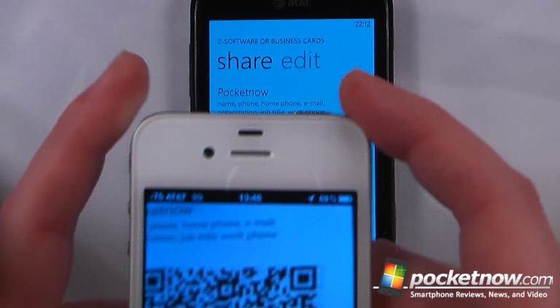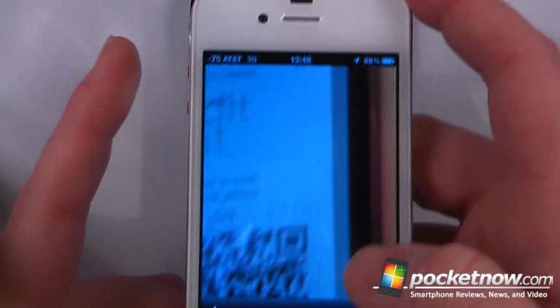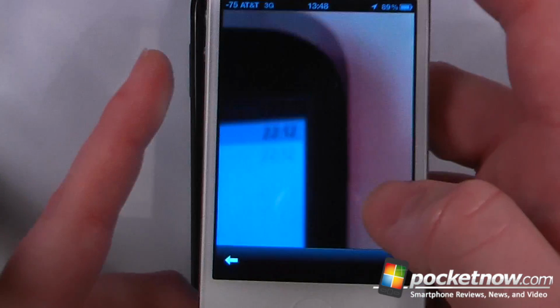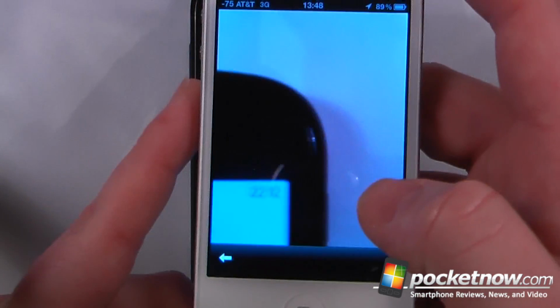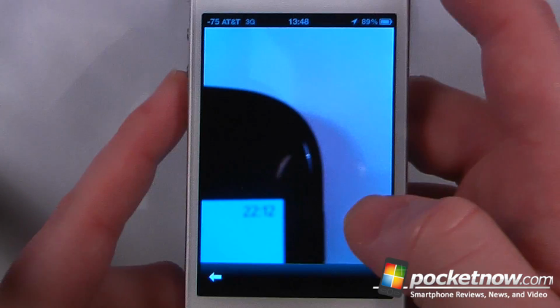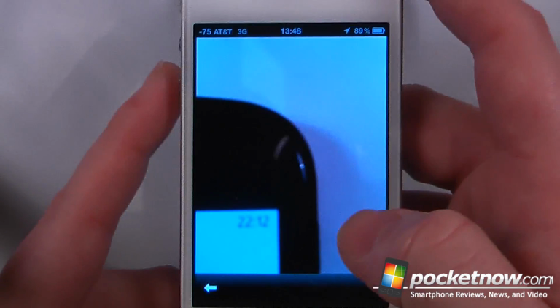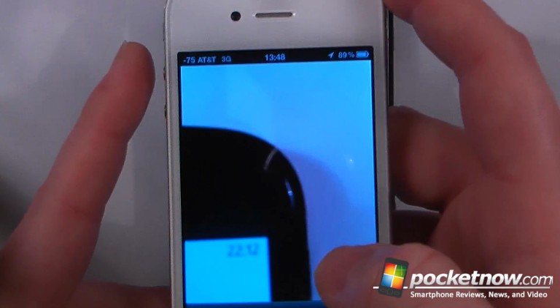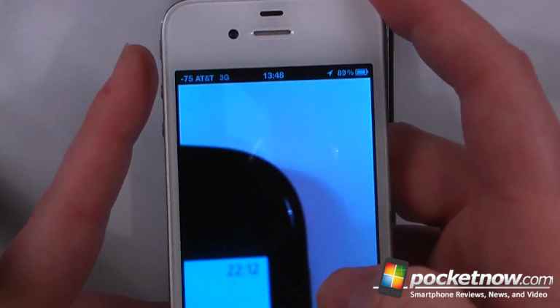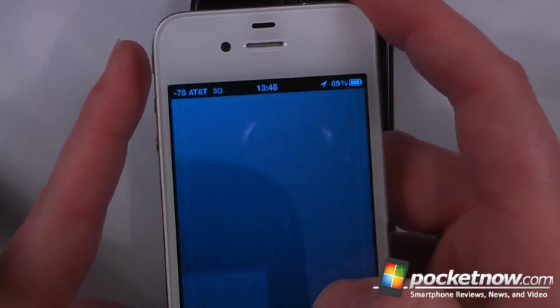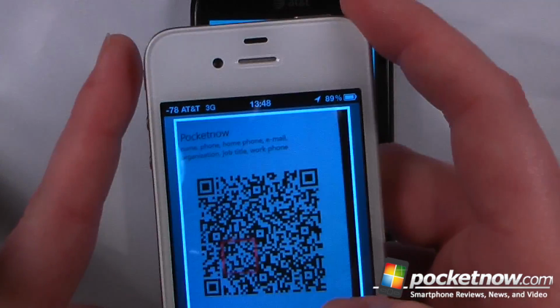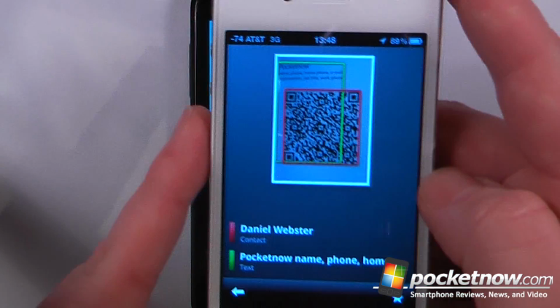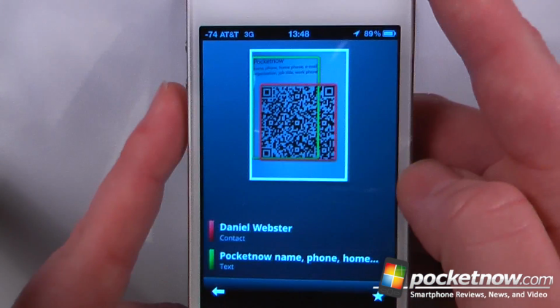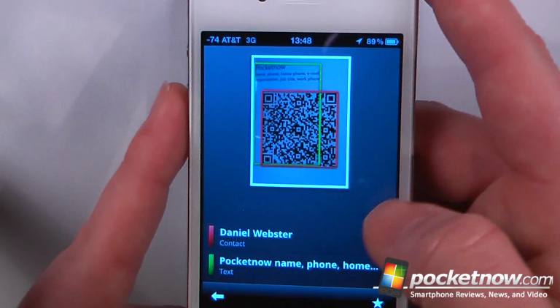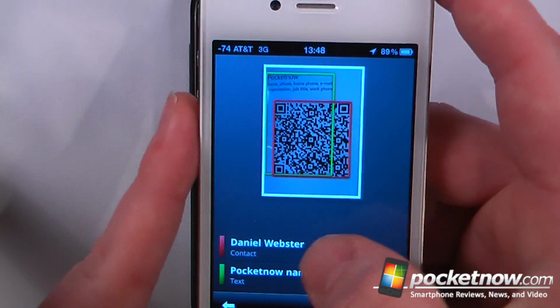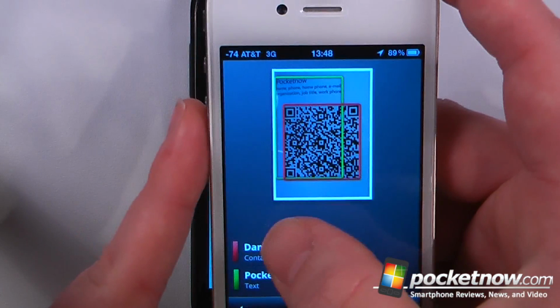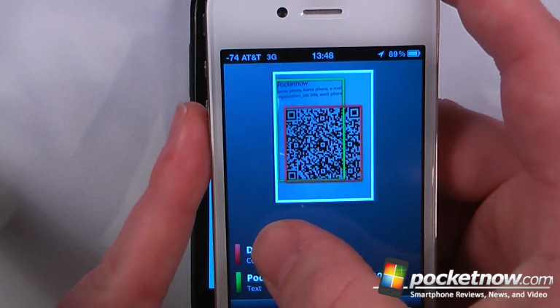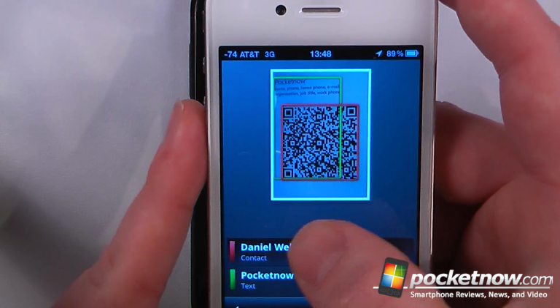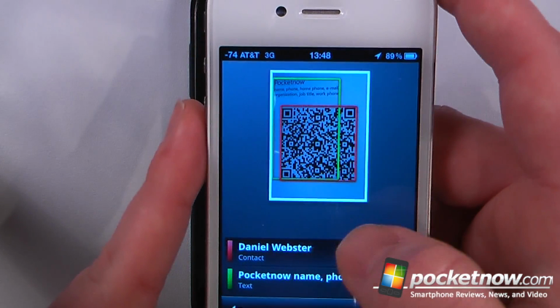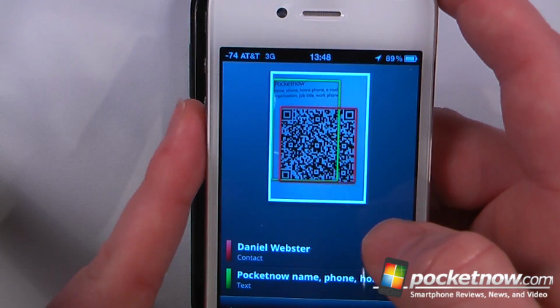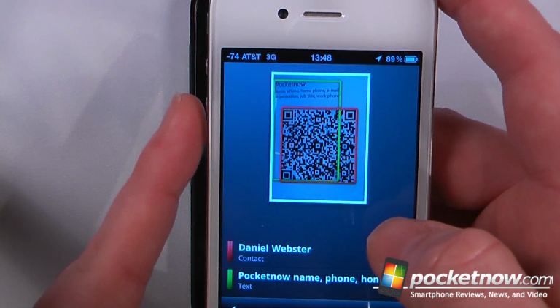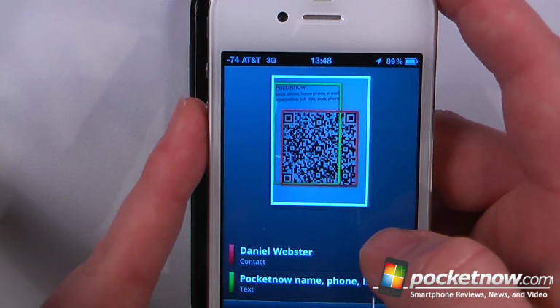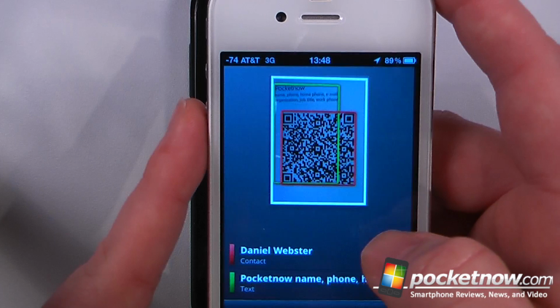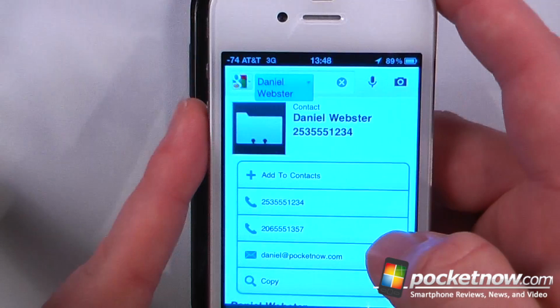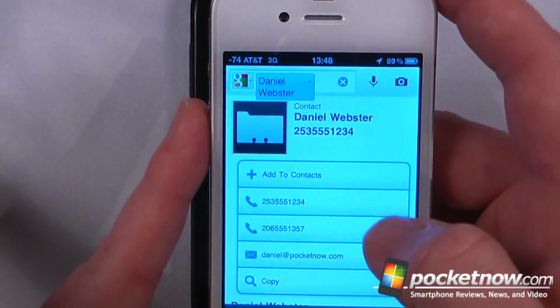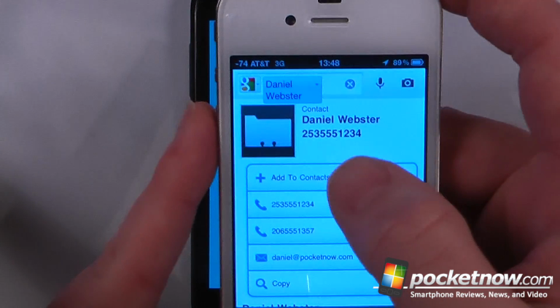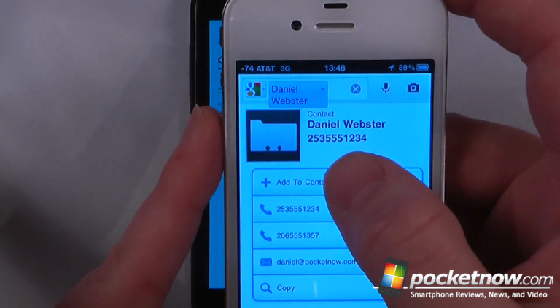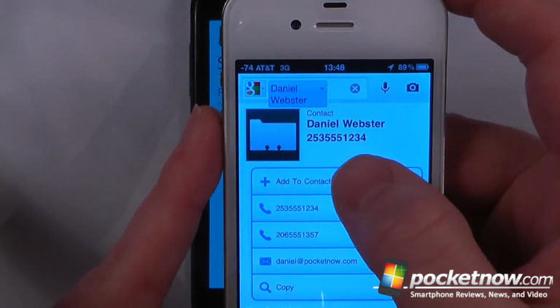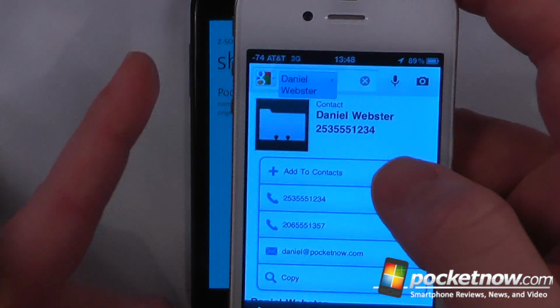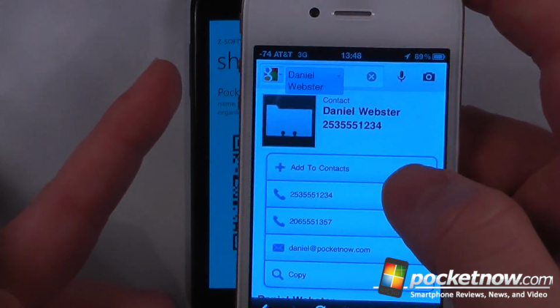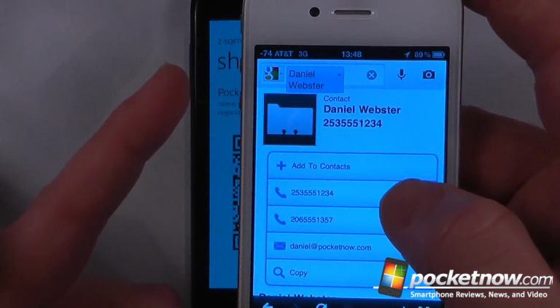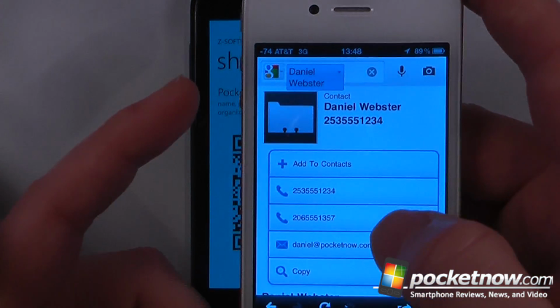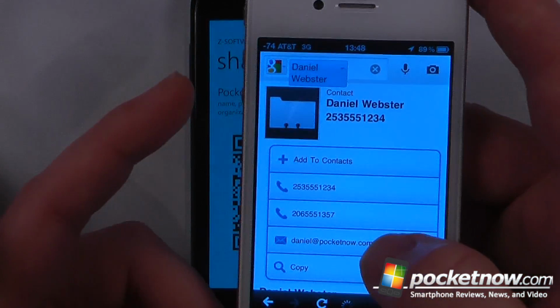Here we'll just snap a picture of the QR code, and once it's selected, I can click on here and add it to my contacts.